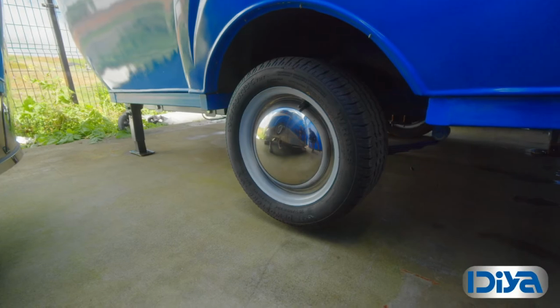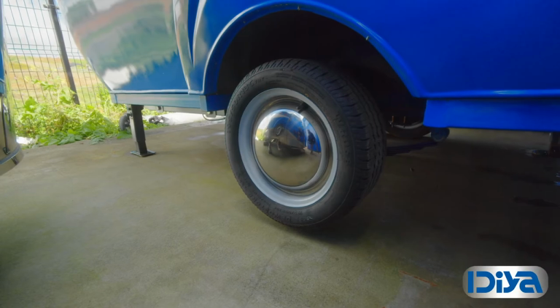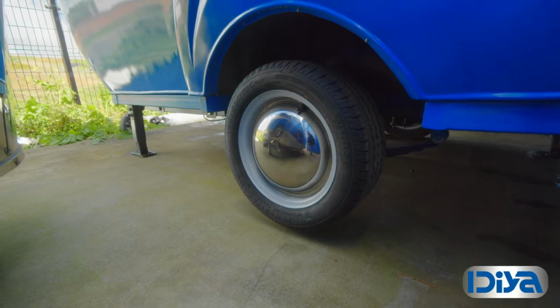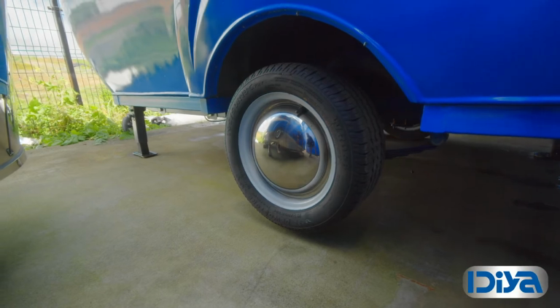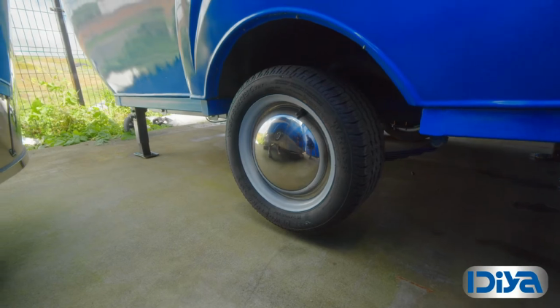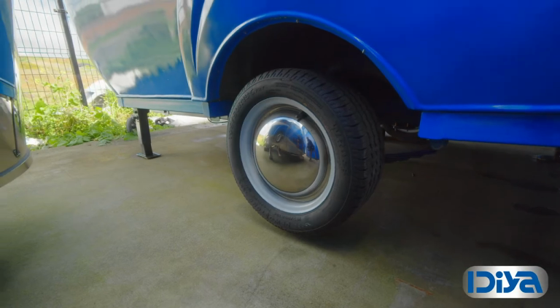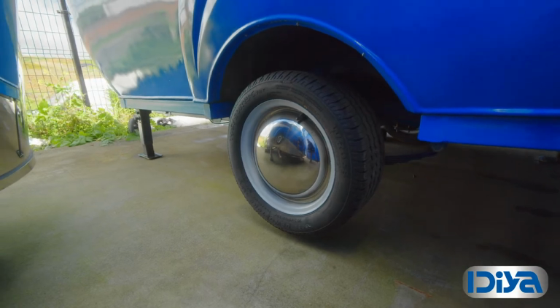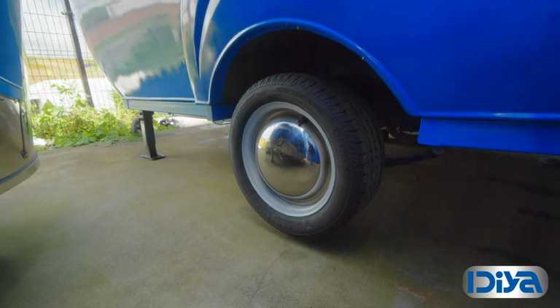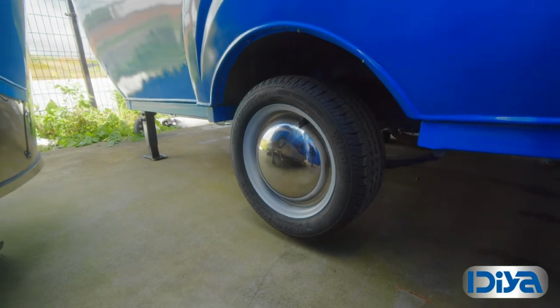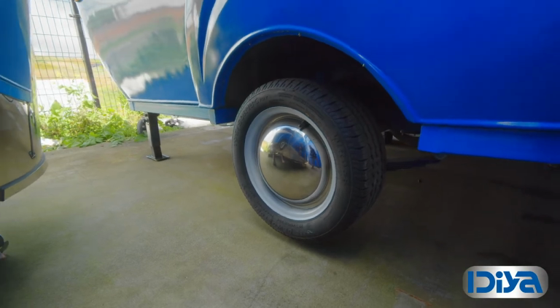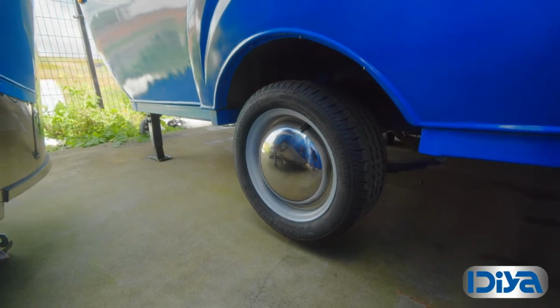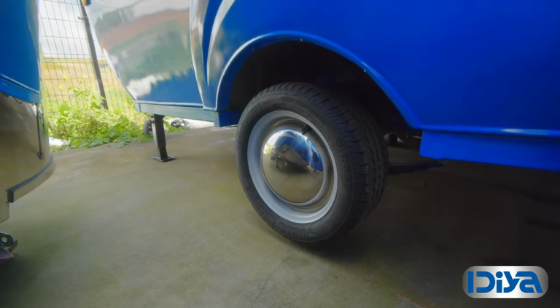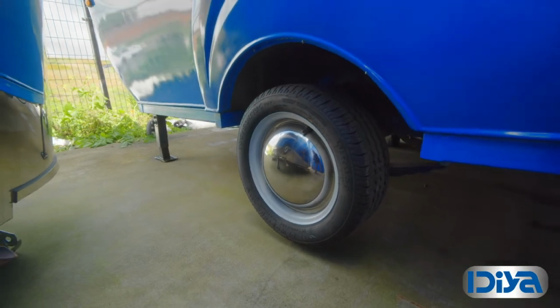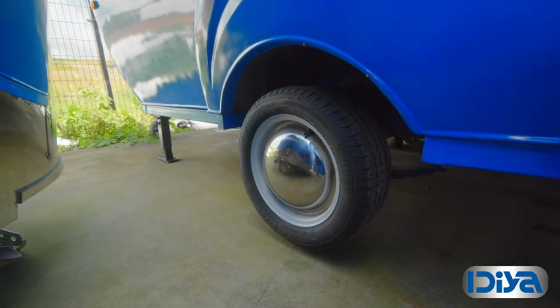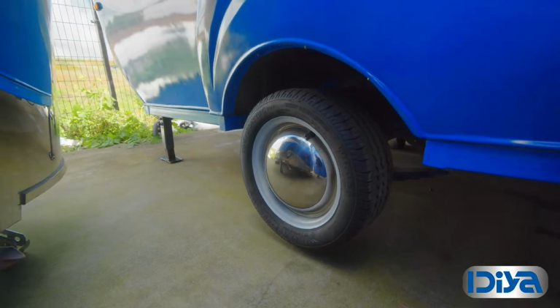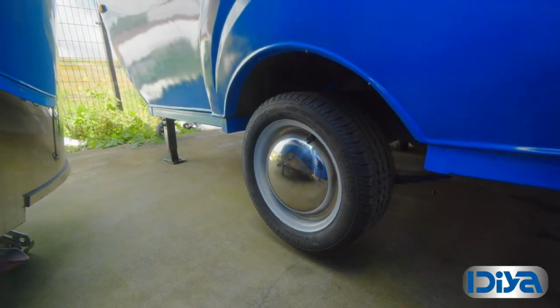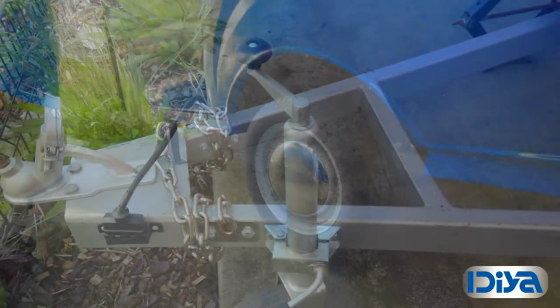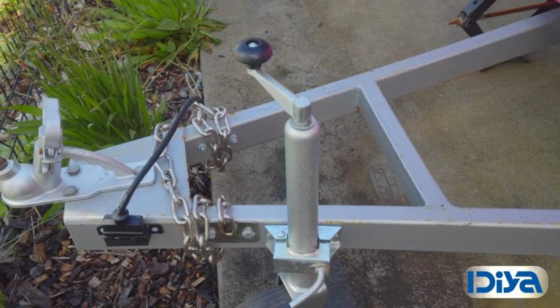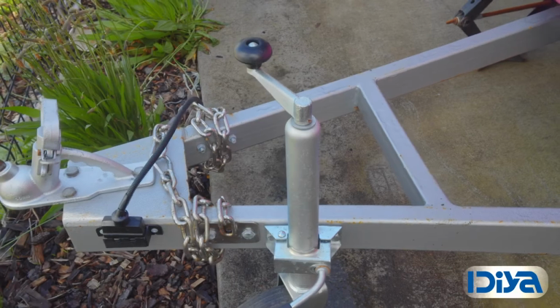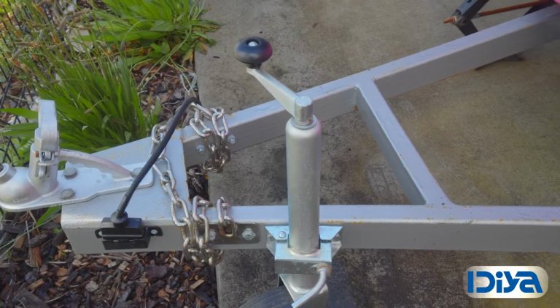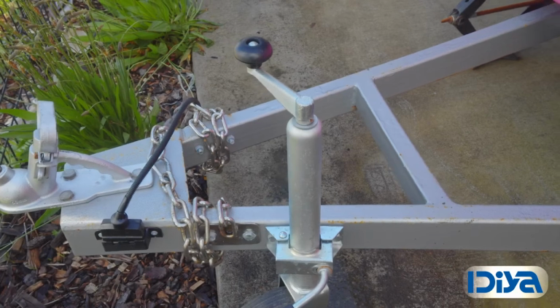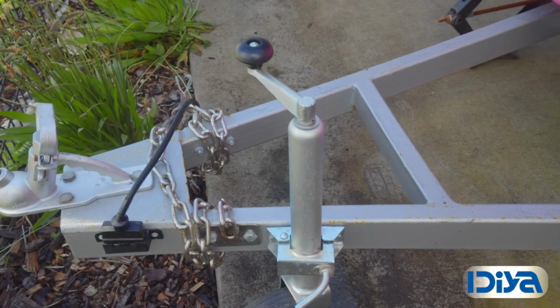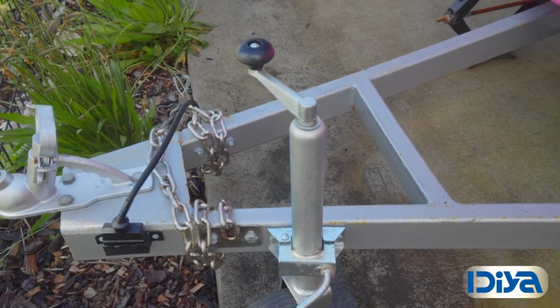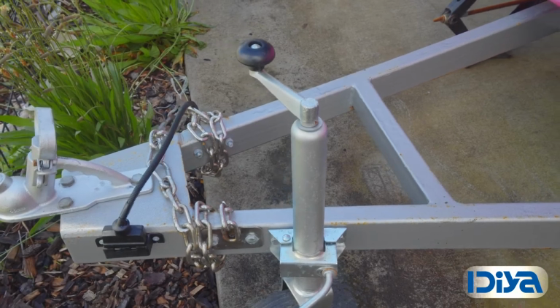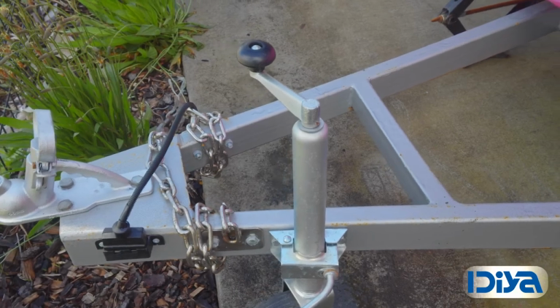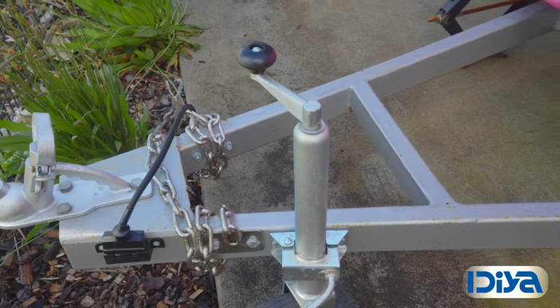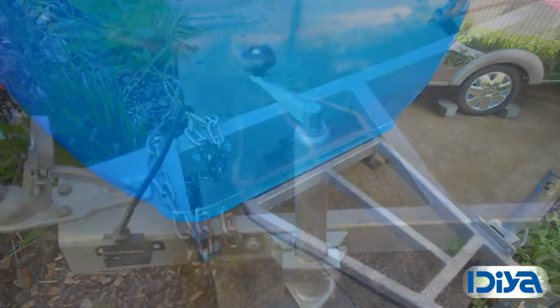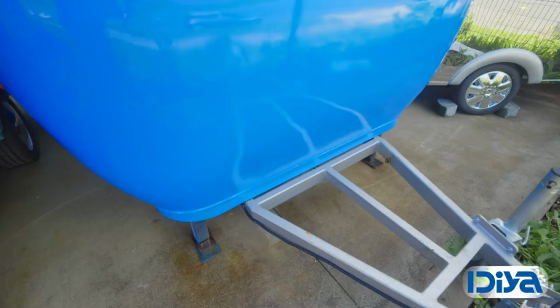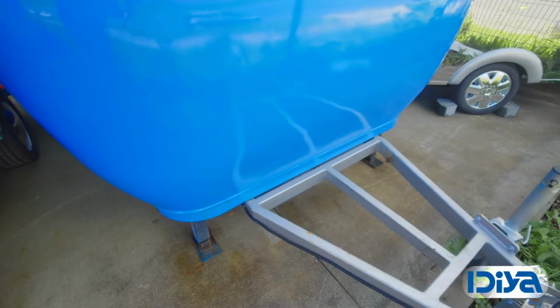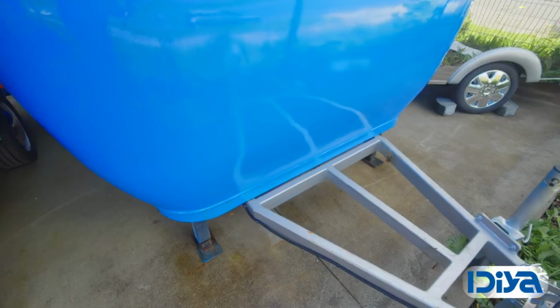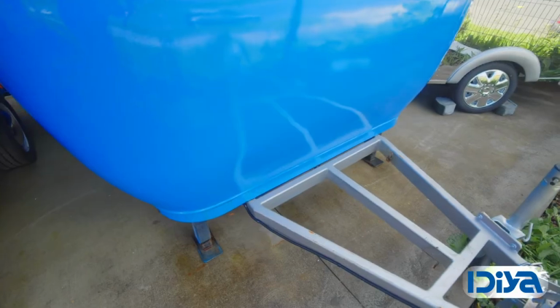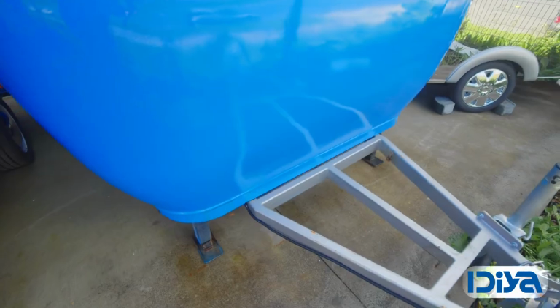There's a single axle with spring damping and an A-frame which can be used to store your generator or your gas cylinder.